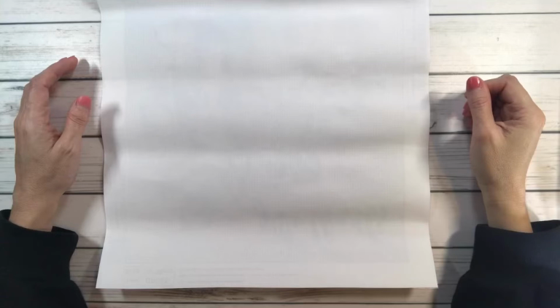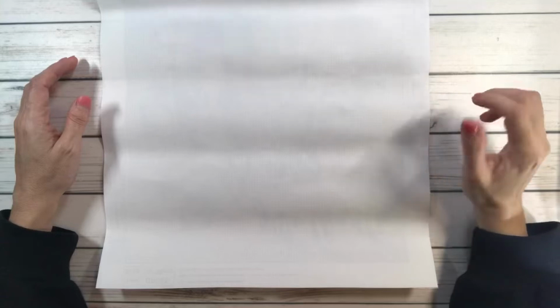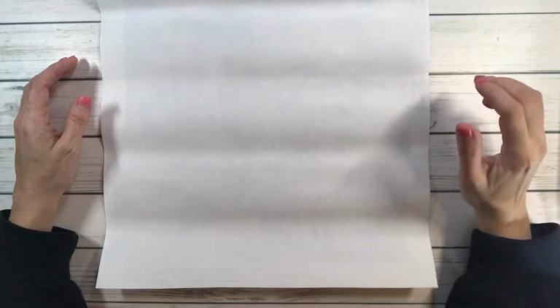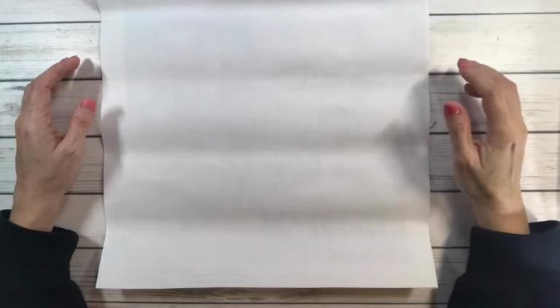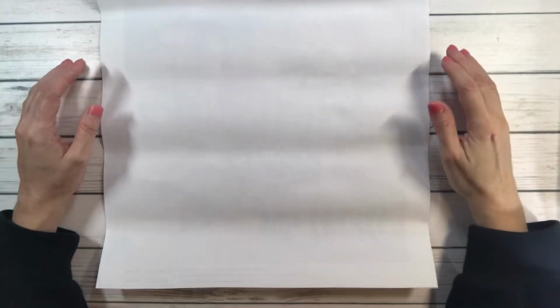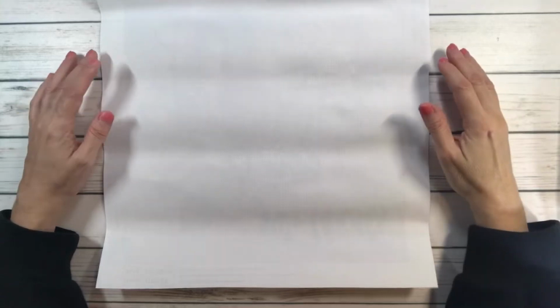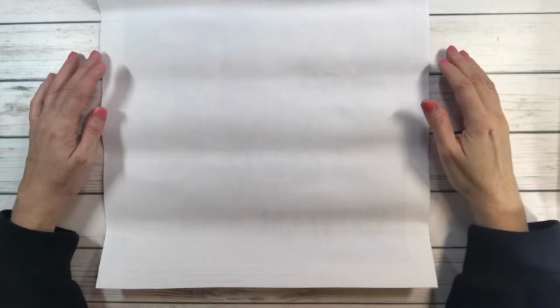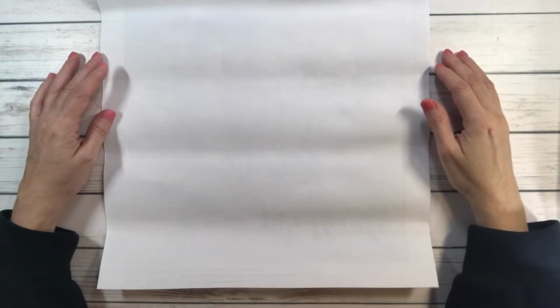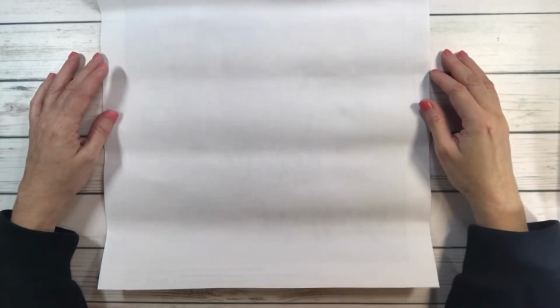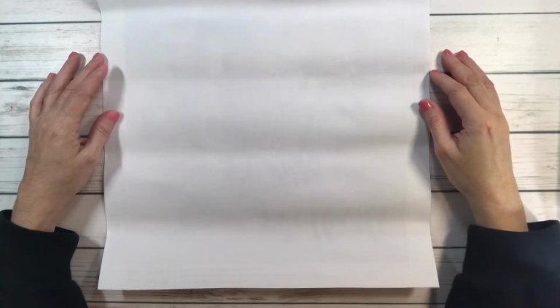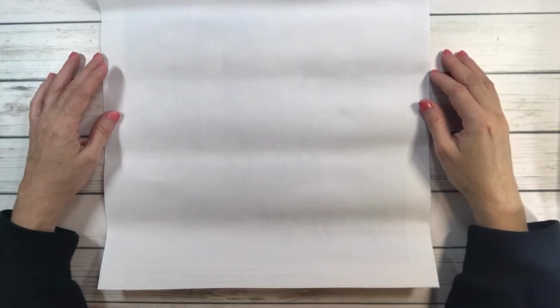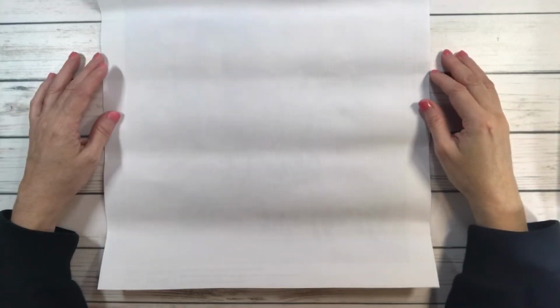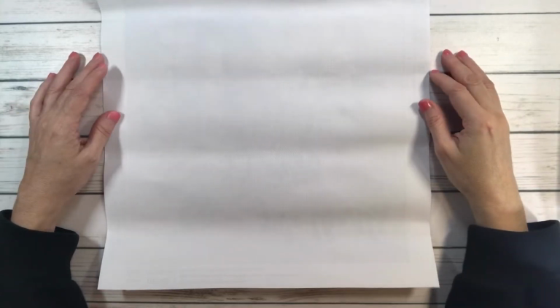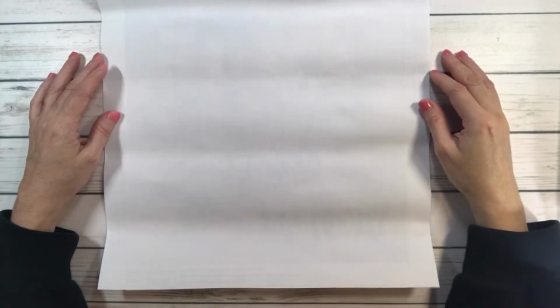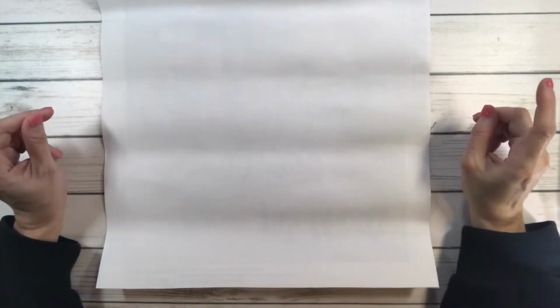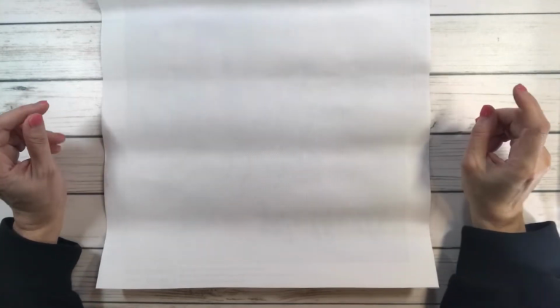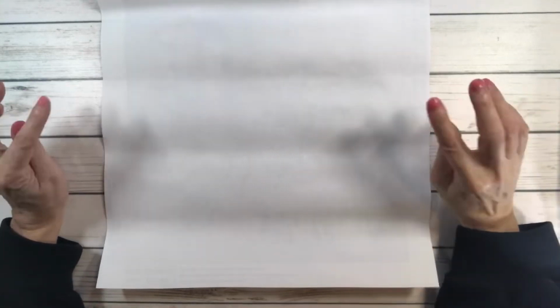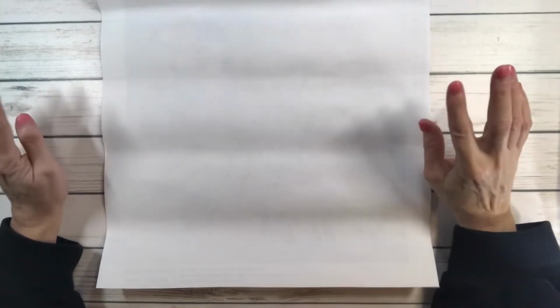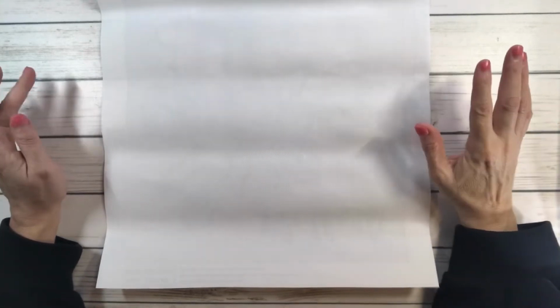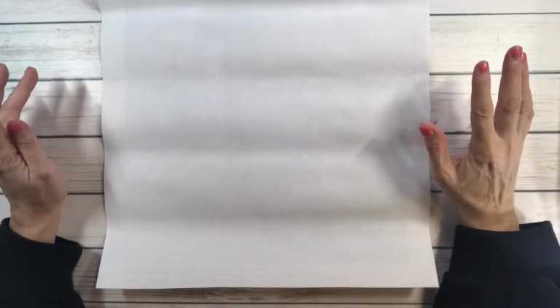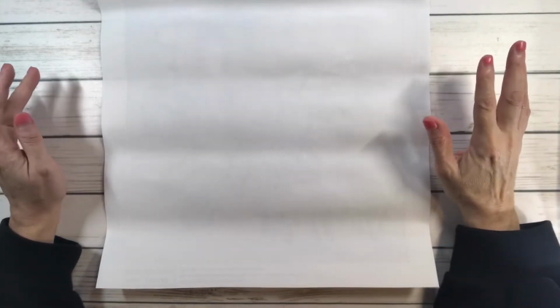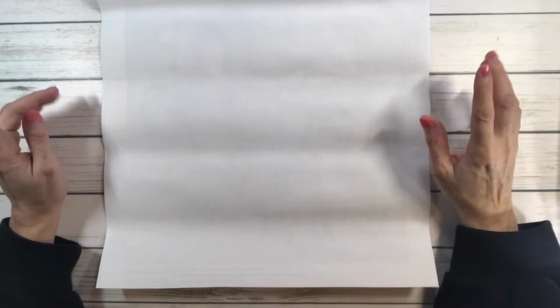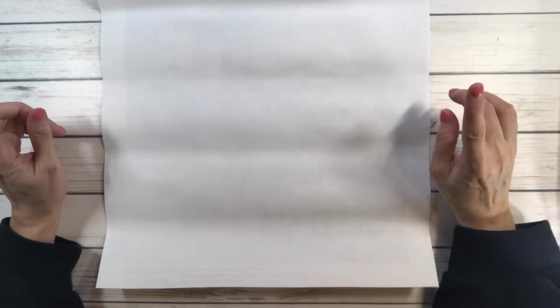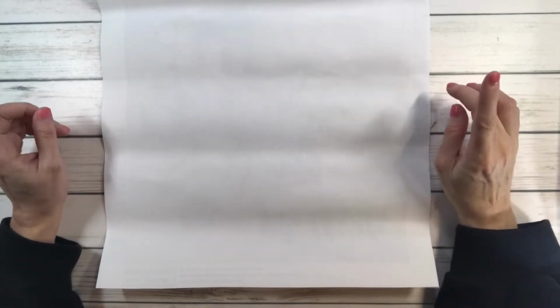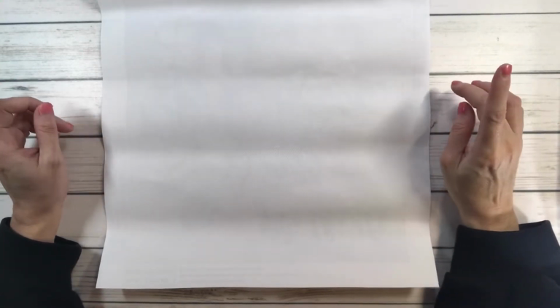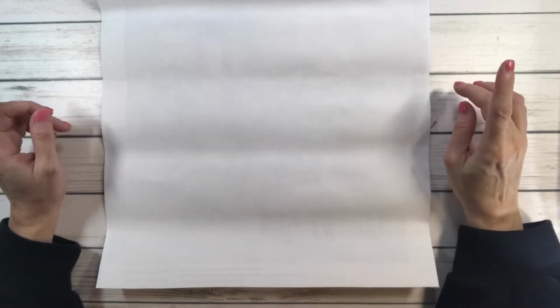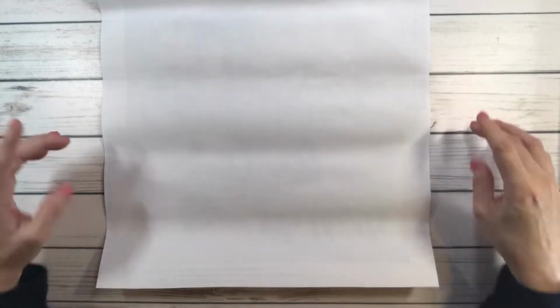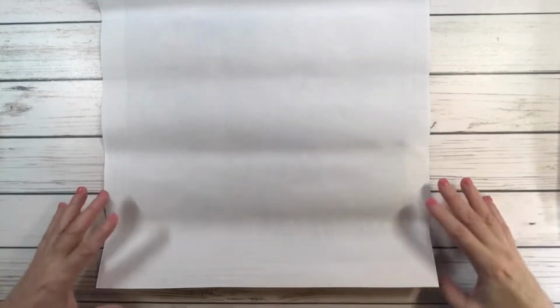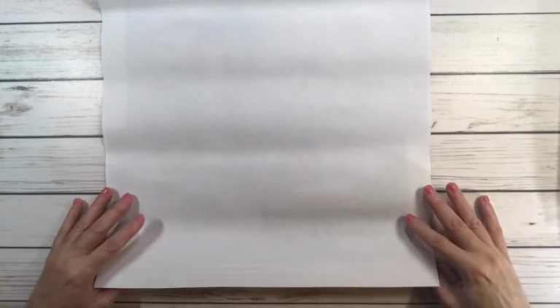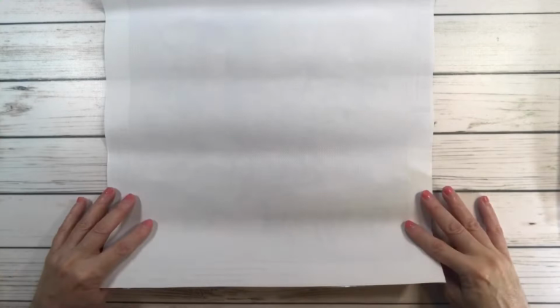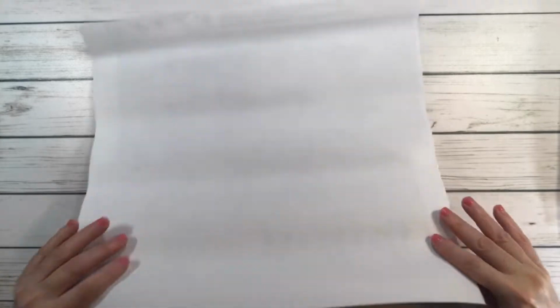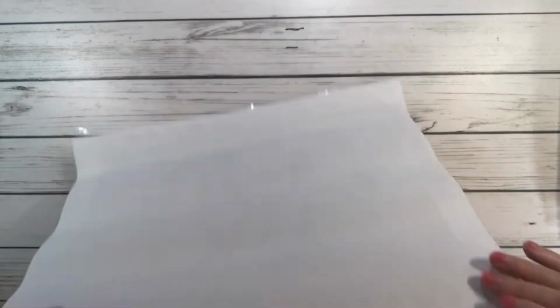Hi crafty friends, it's Sylvia! We're going to do five unboxings from Amazon. The first one is absolutely gorgeous.